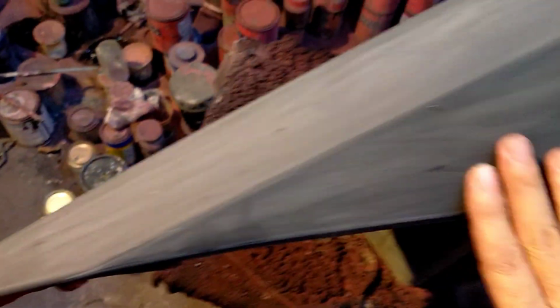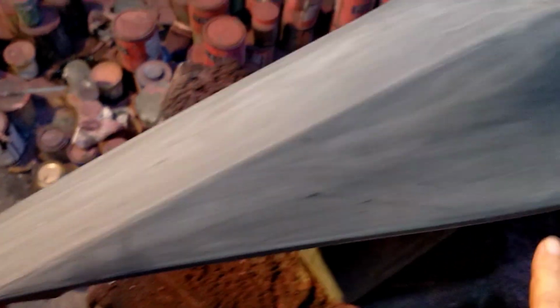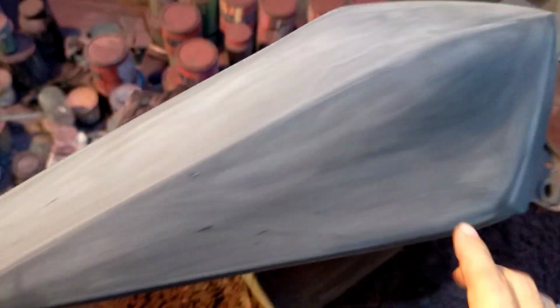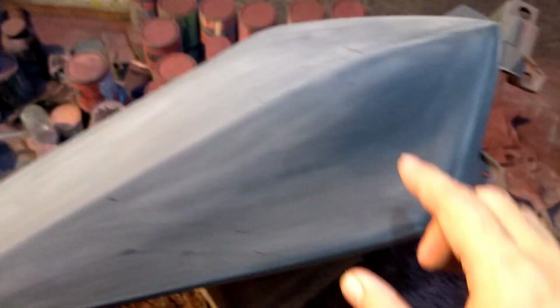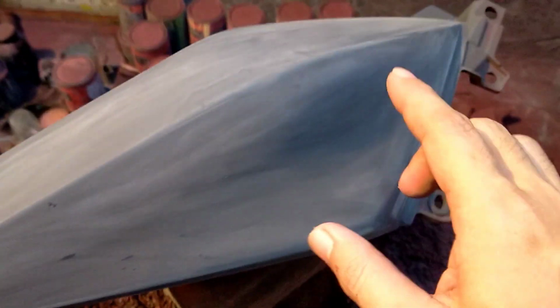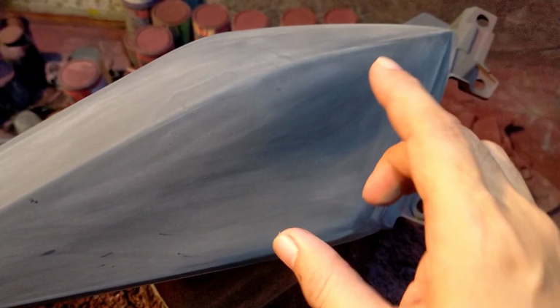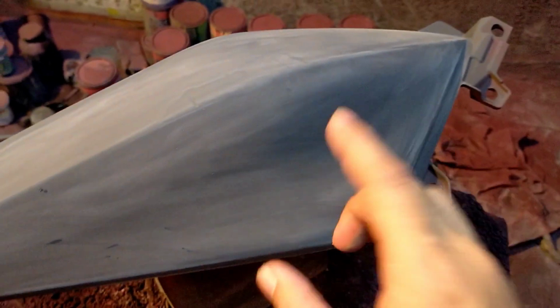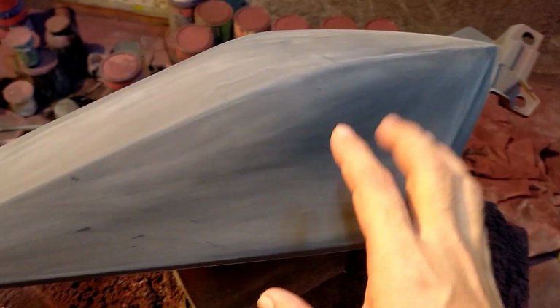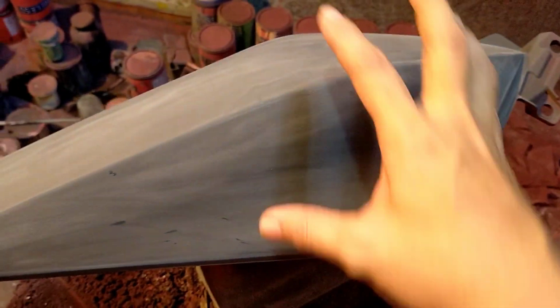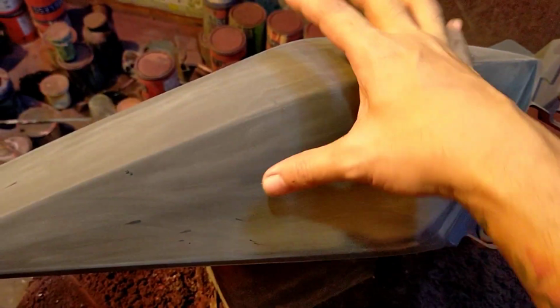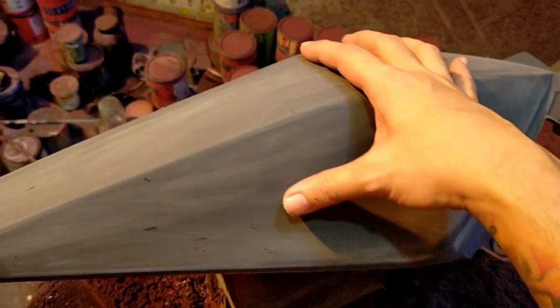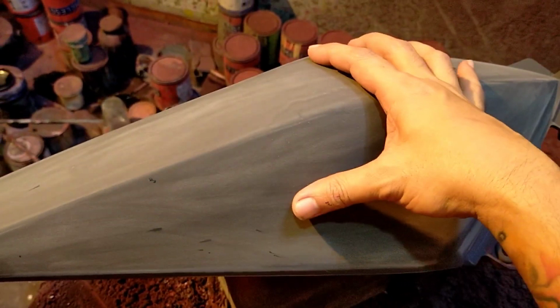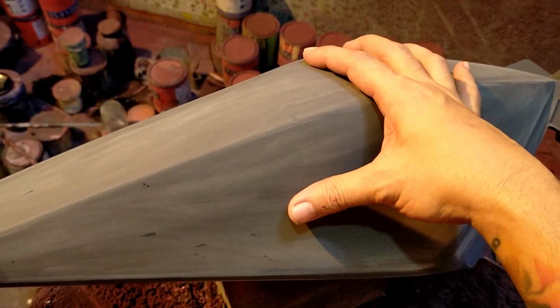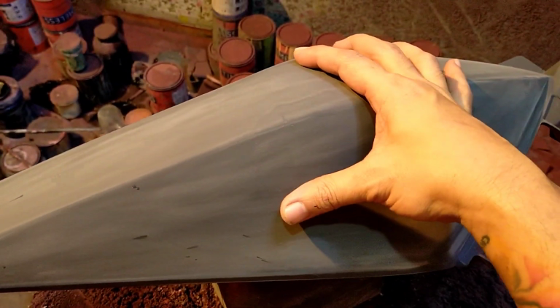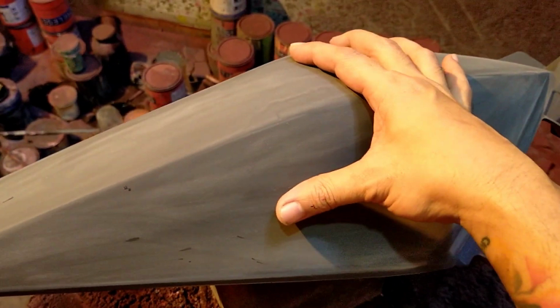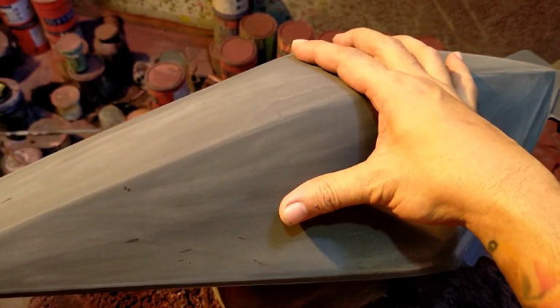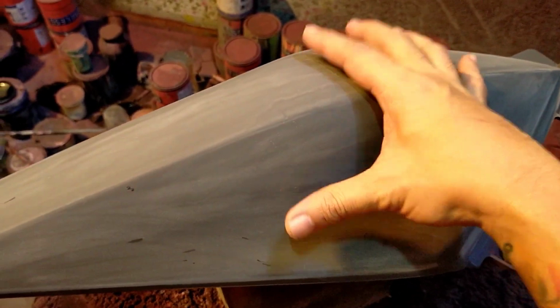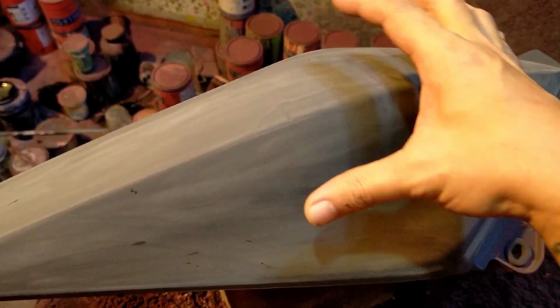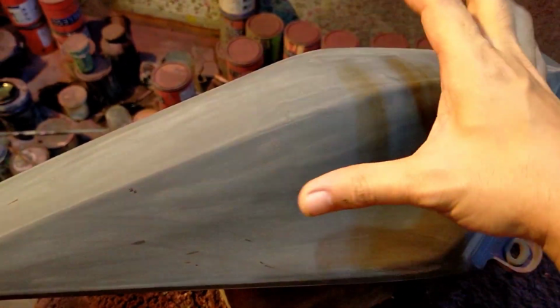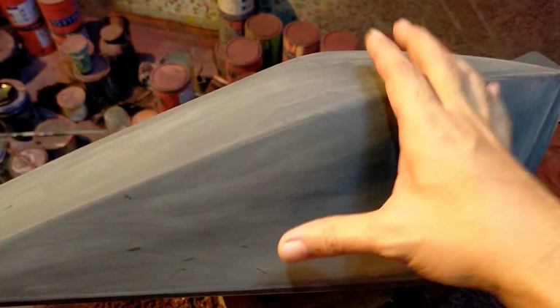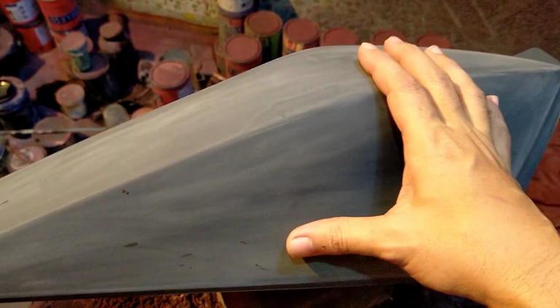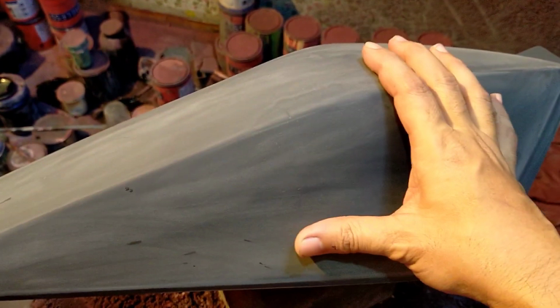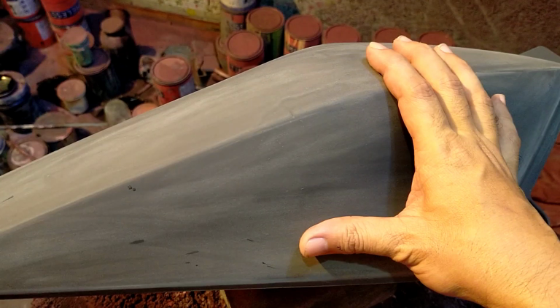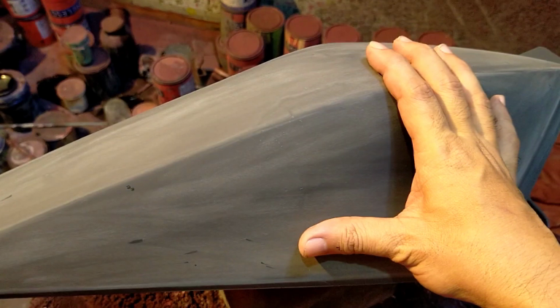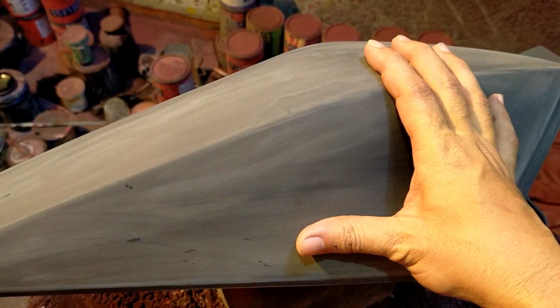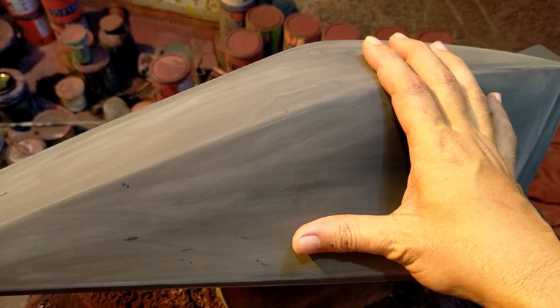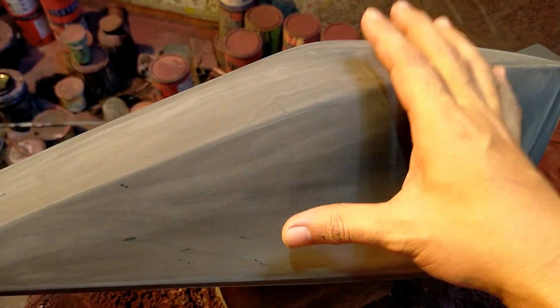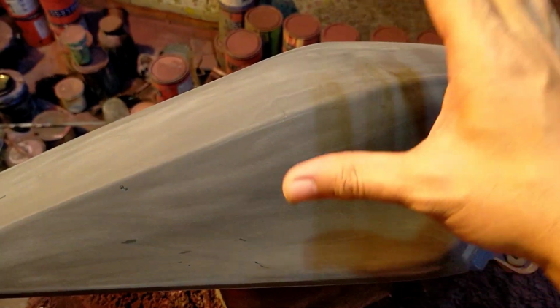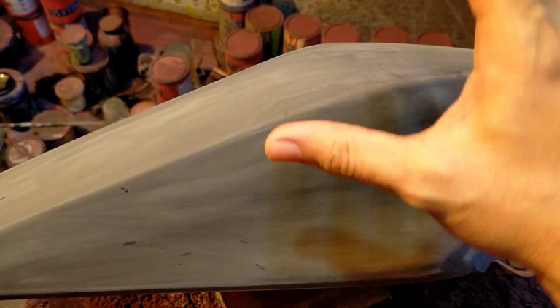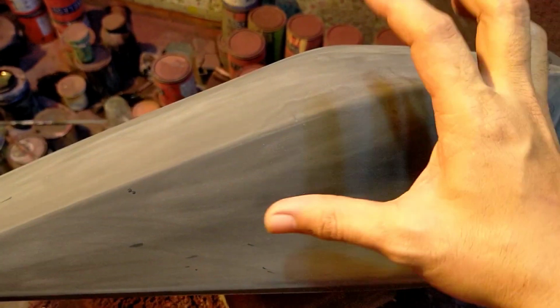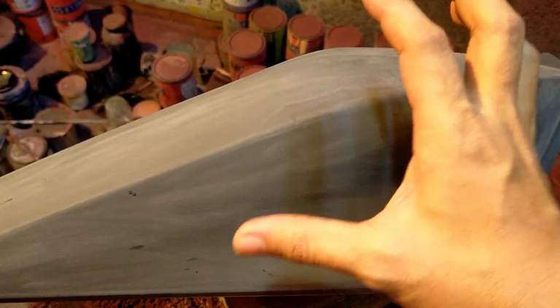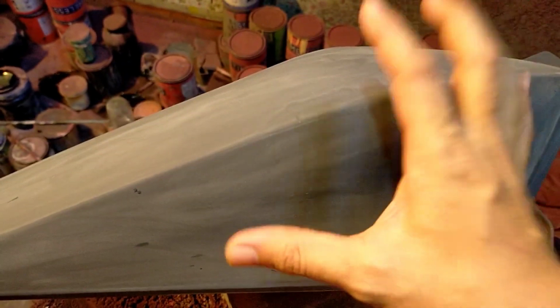Ngayon, ang gagawin natin kulay dito mga lot — icon grey na mayroong mica violet.